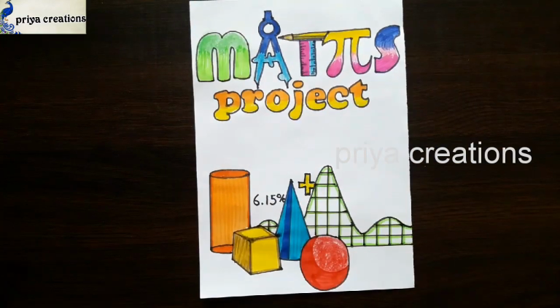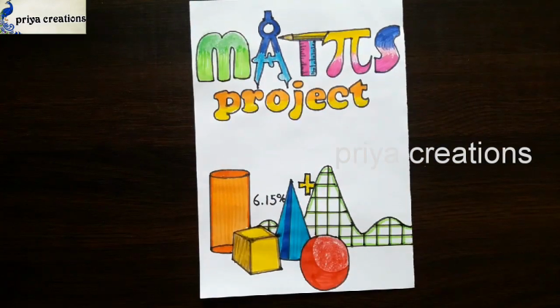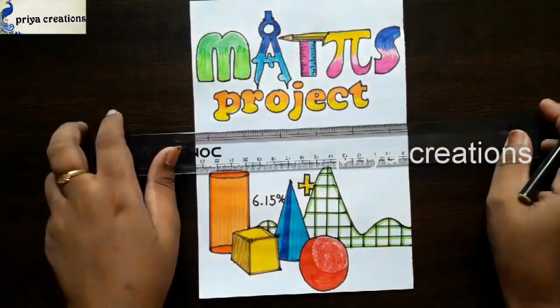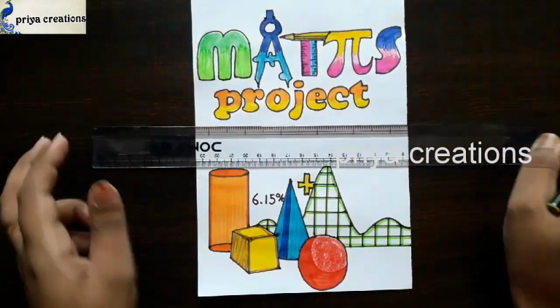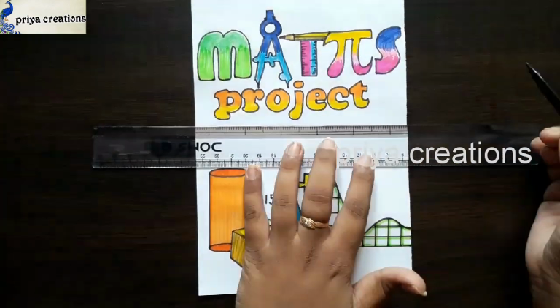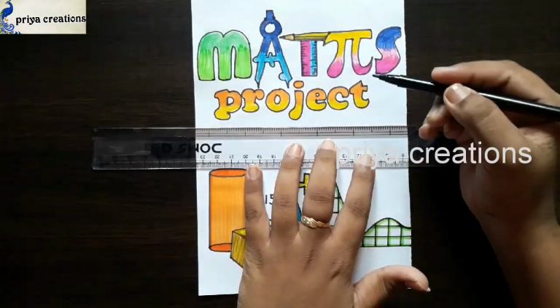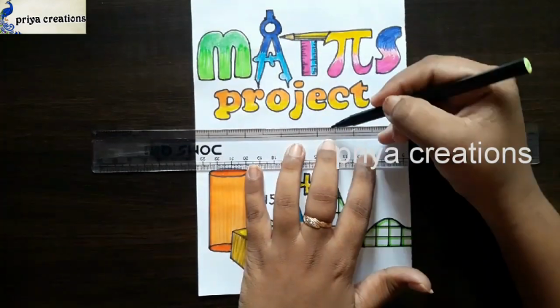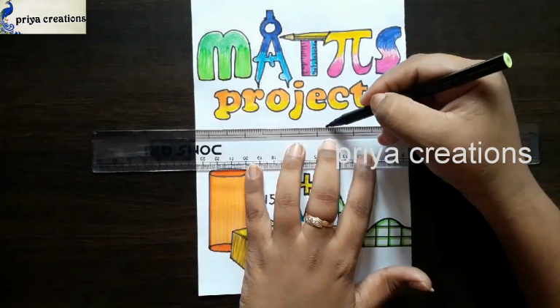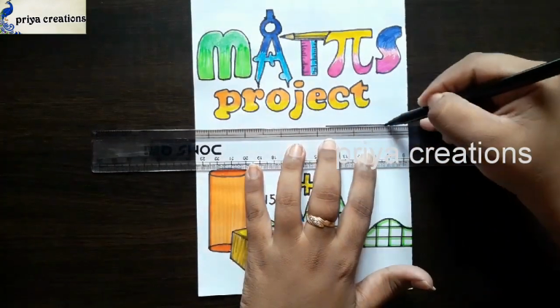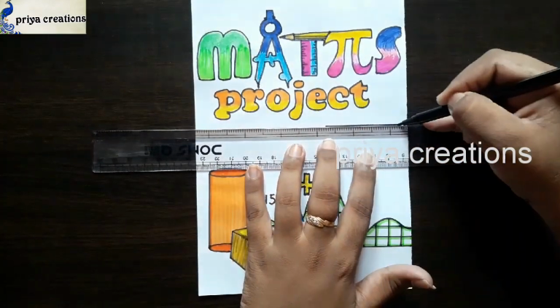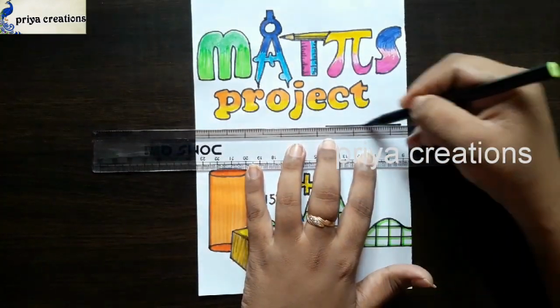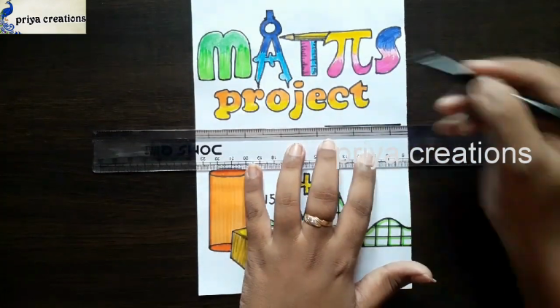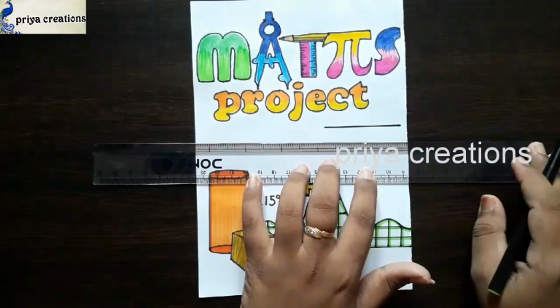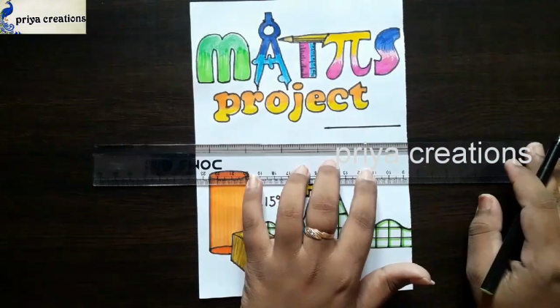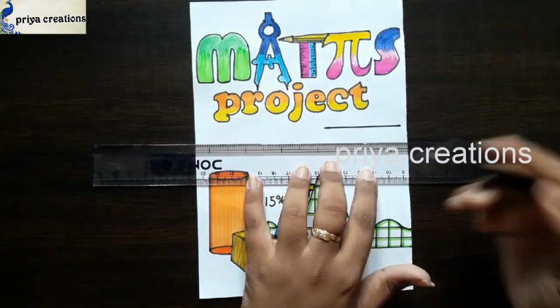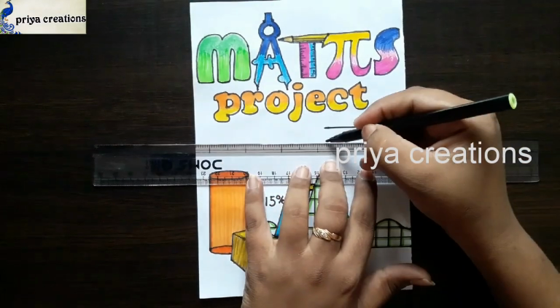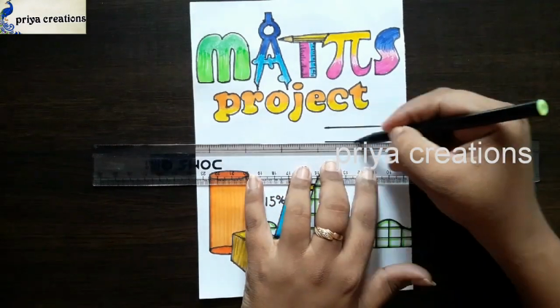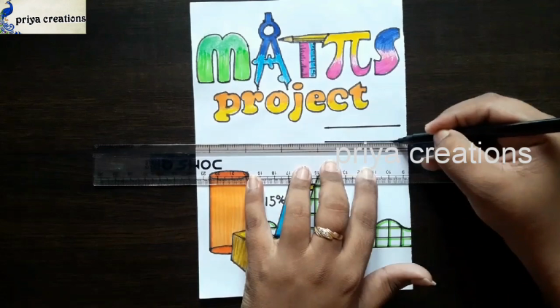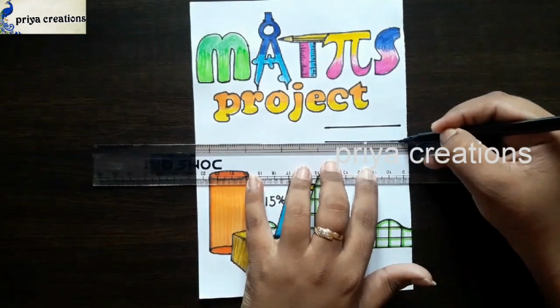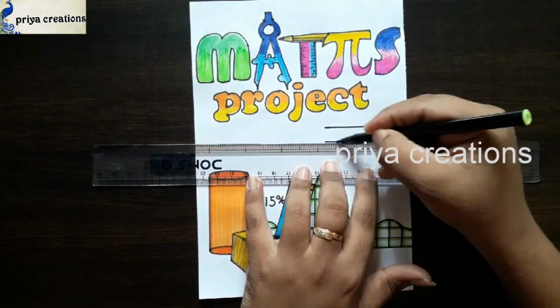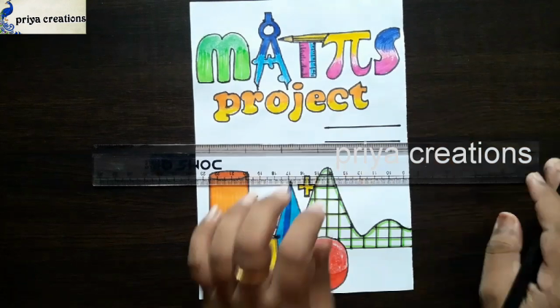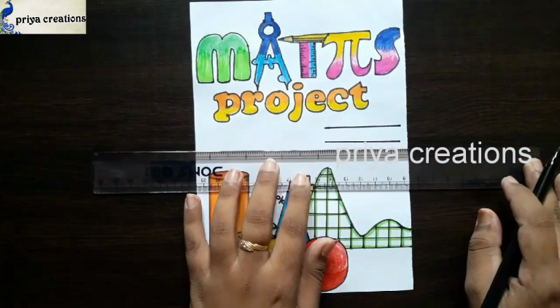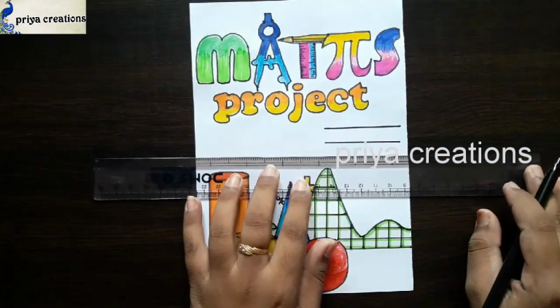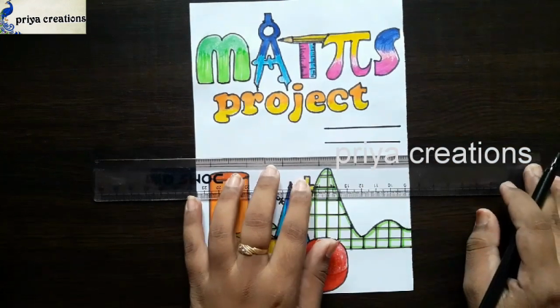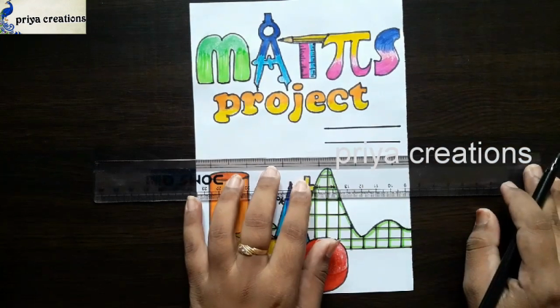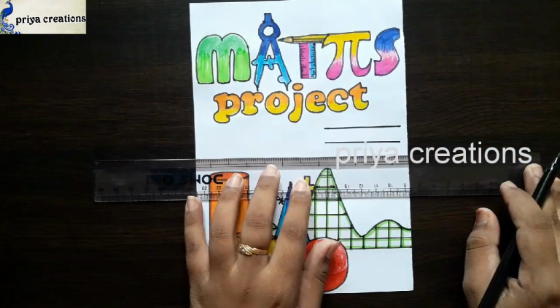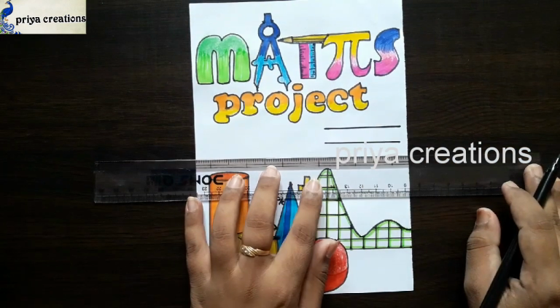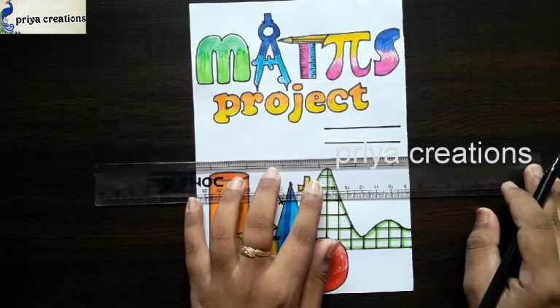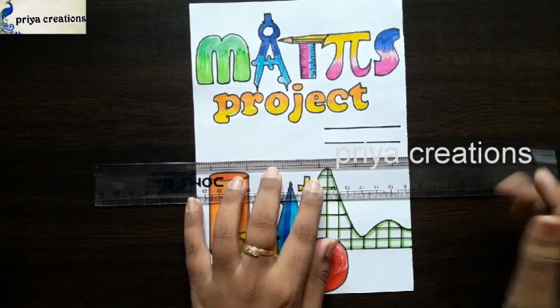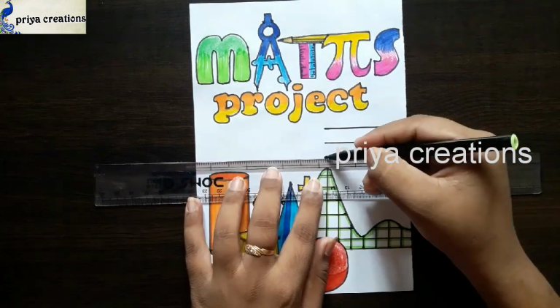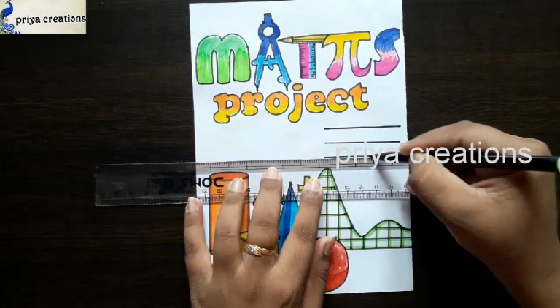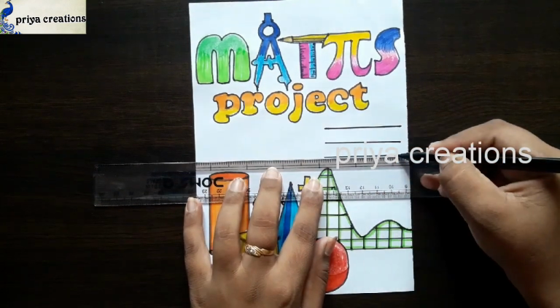This is a yellow color brush pen — draw 3 lines like this.